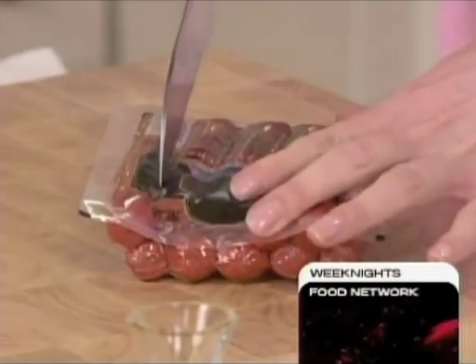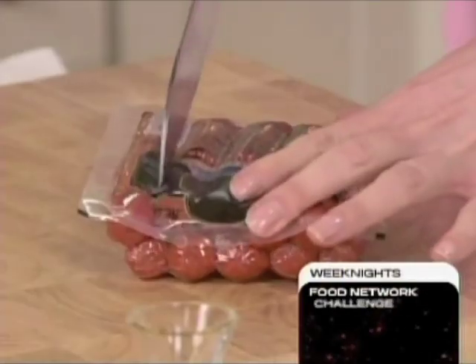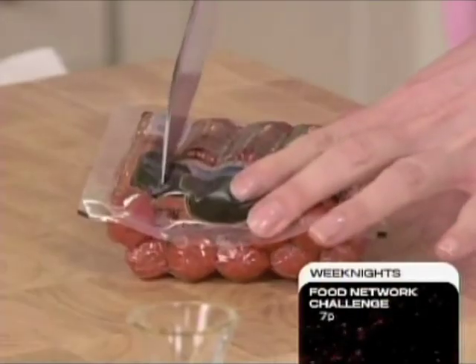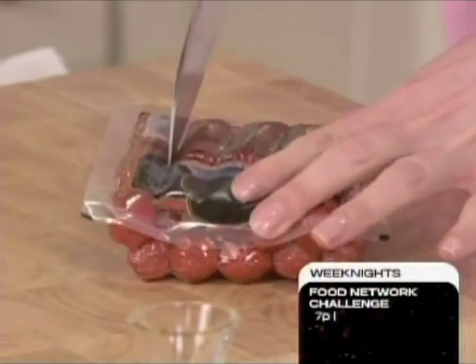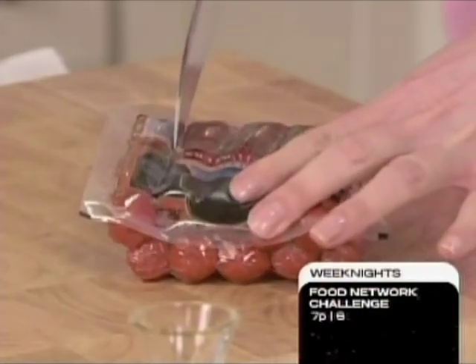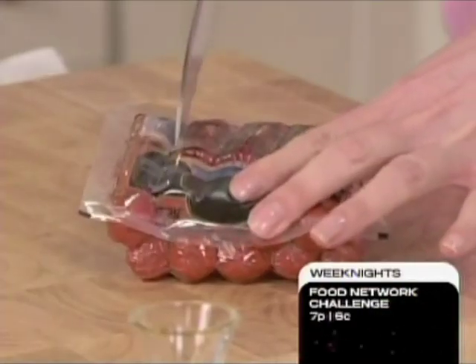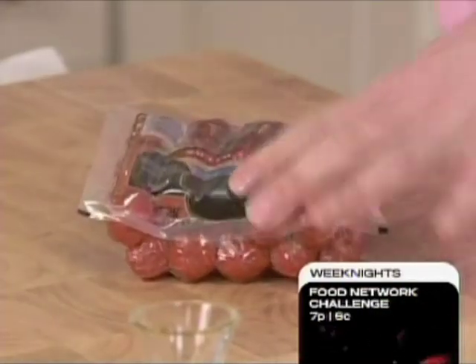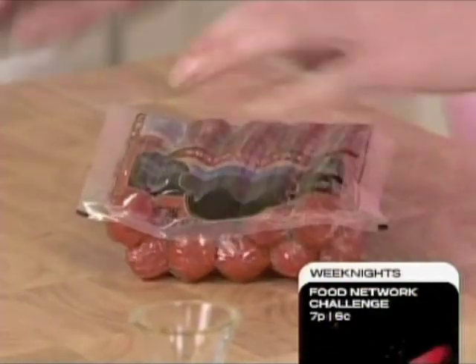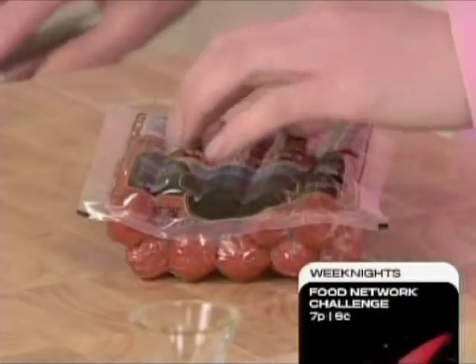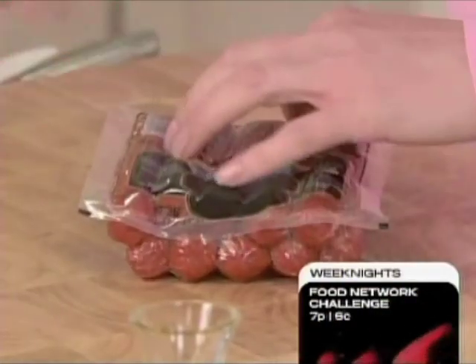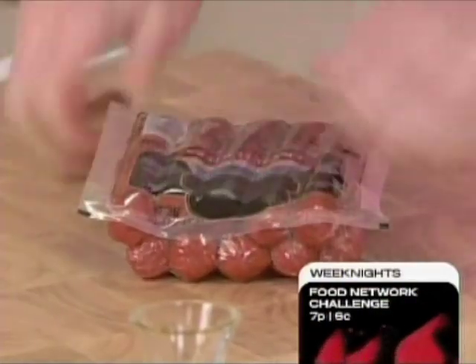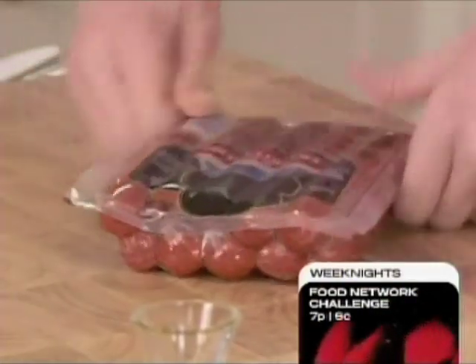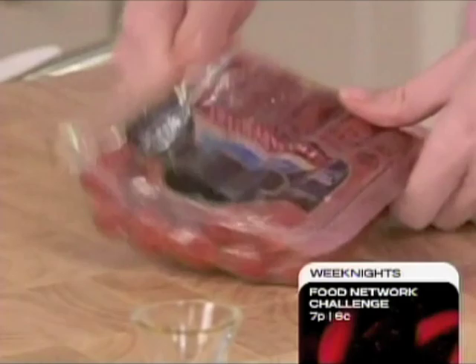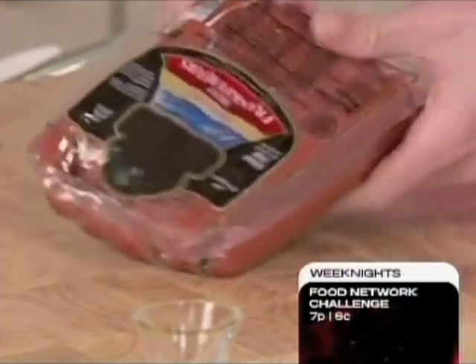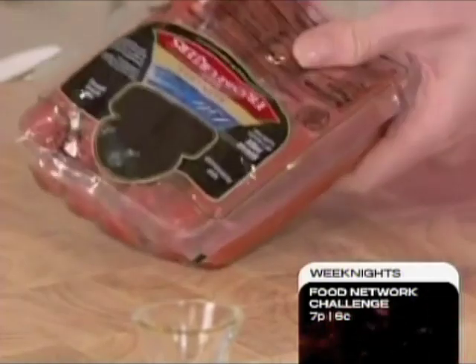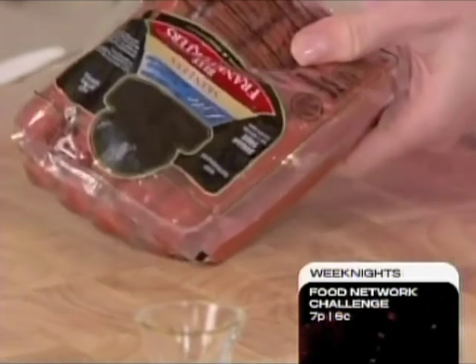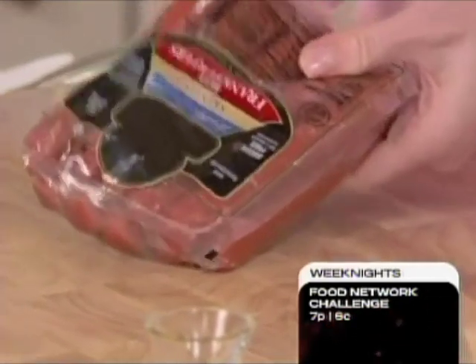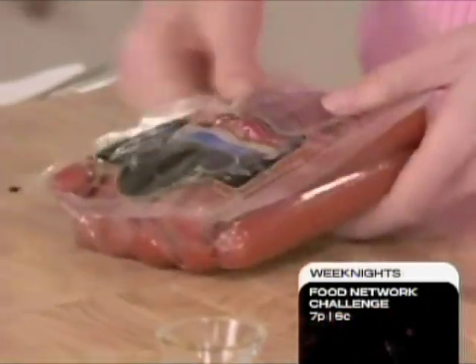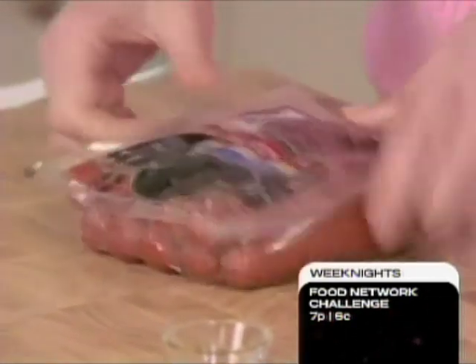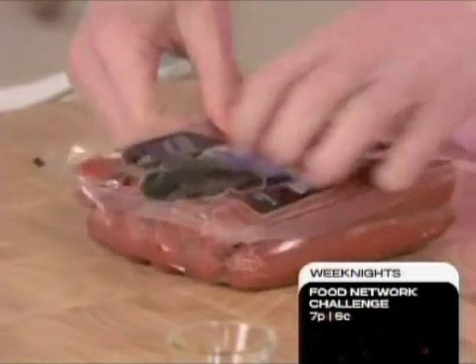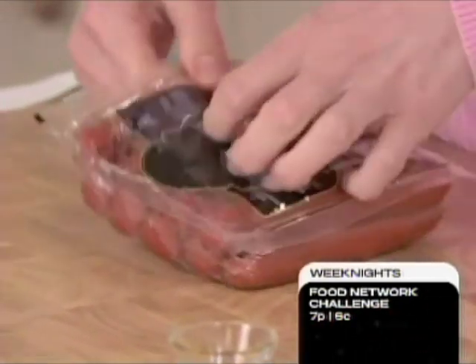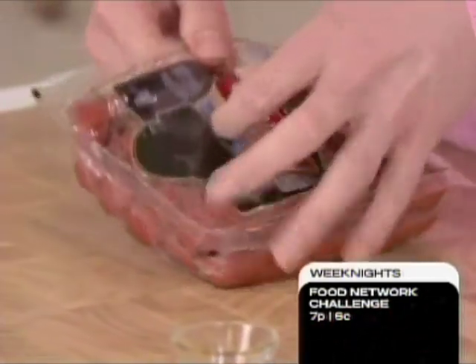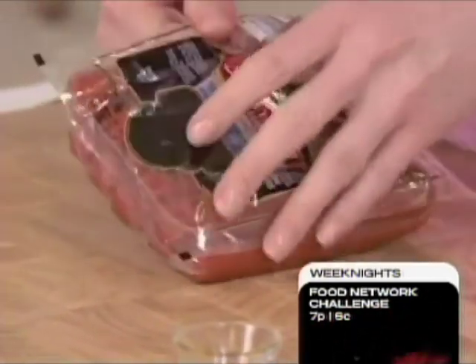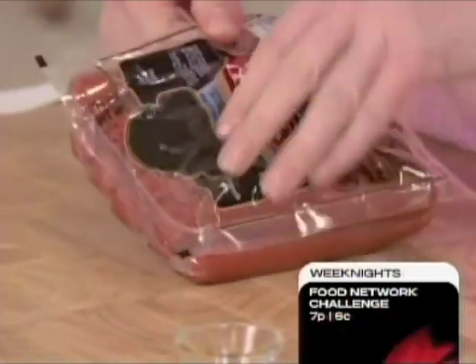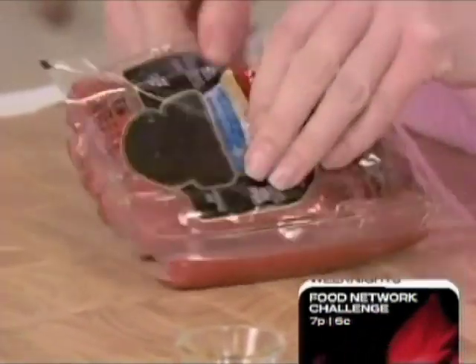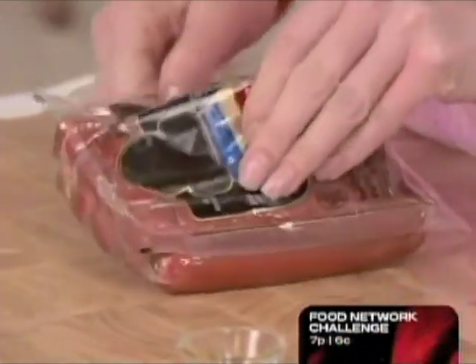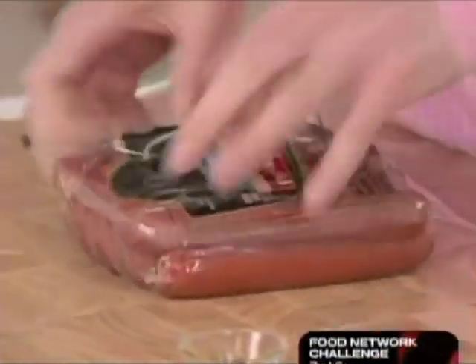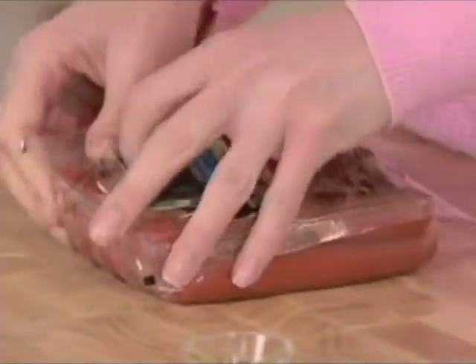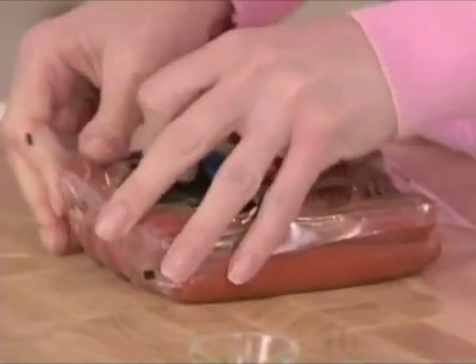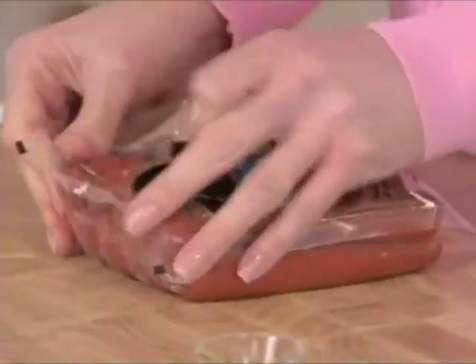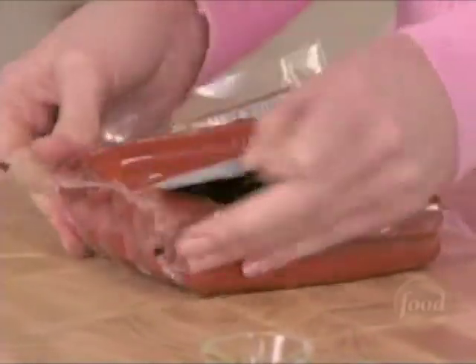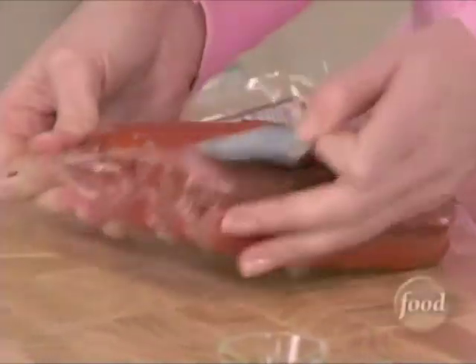I have chosen beef franks for this, but if you want to, you could certainly use turkey franks.